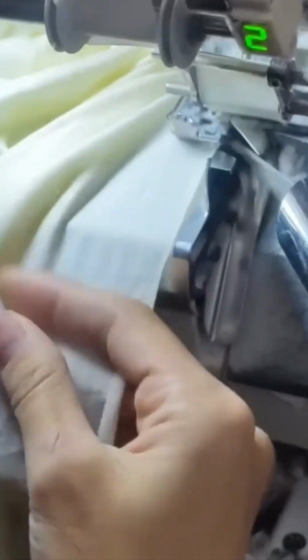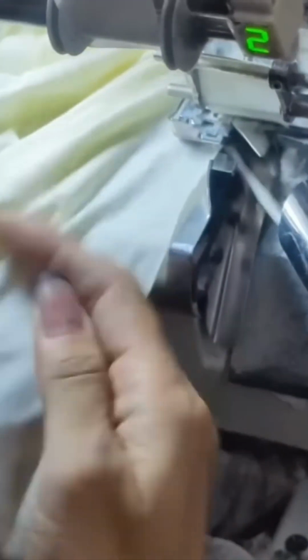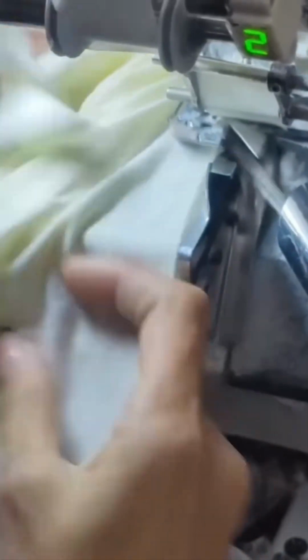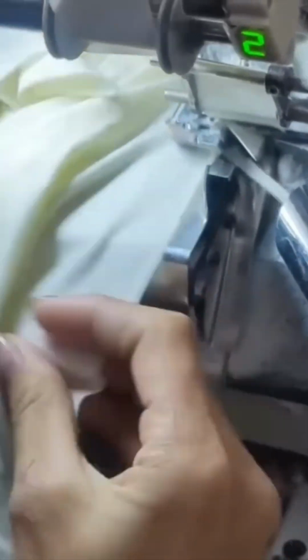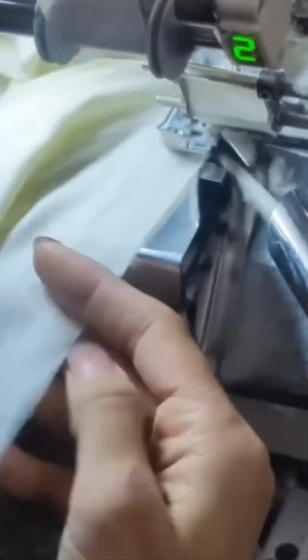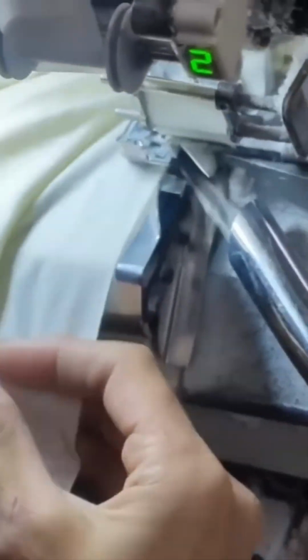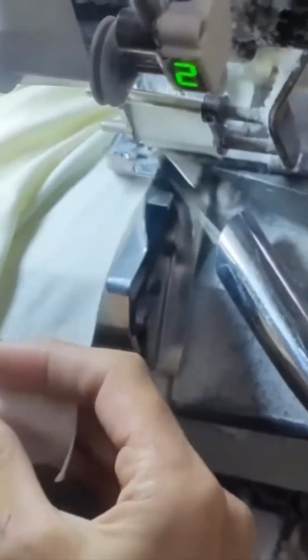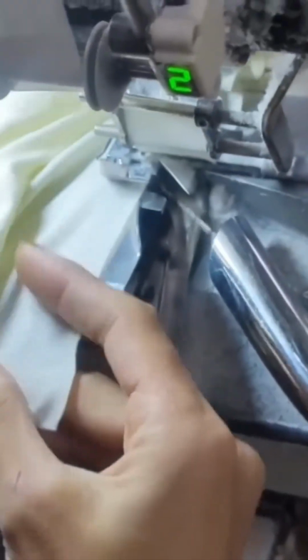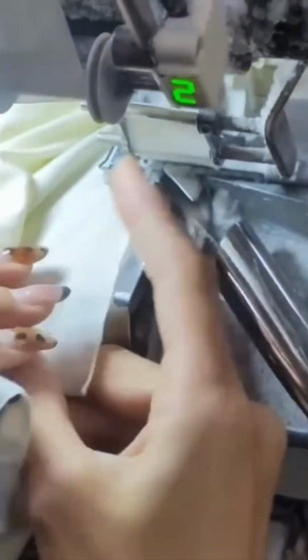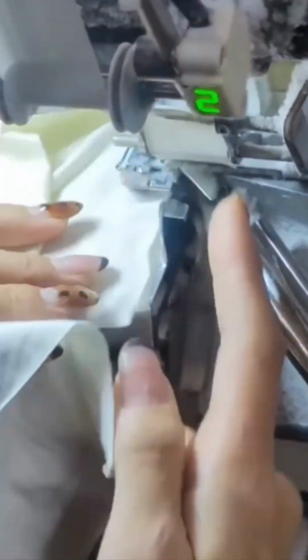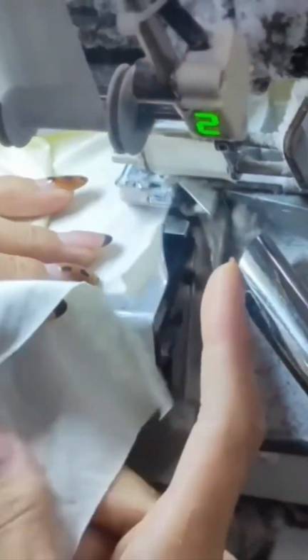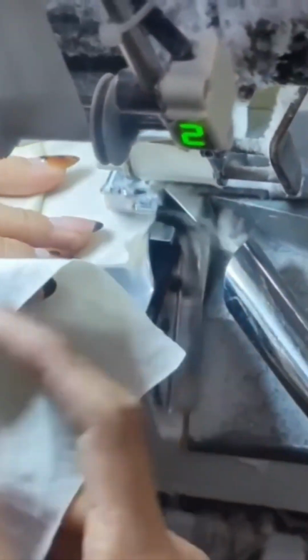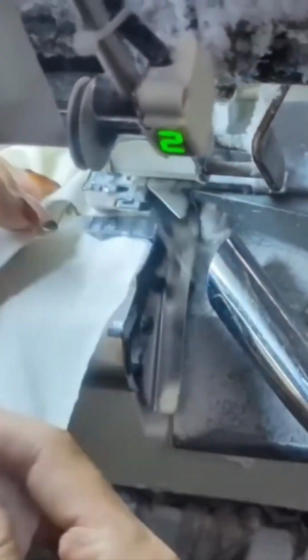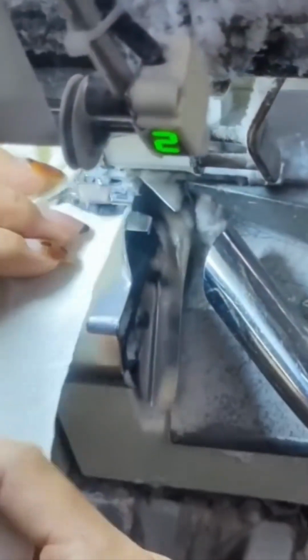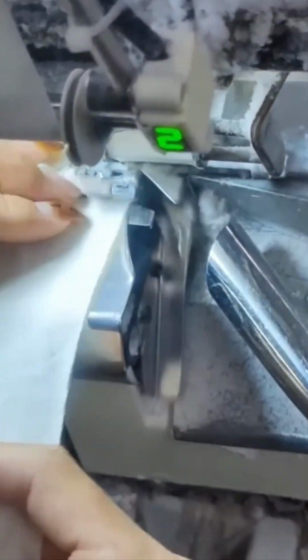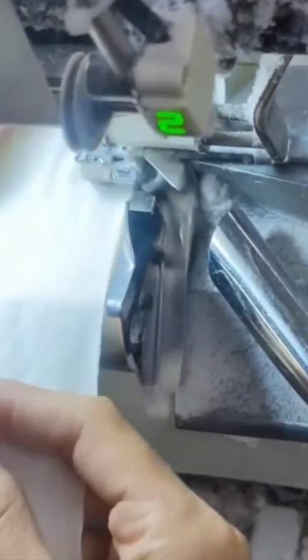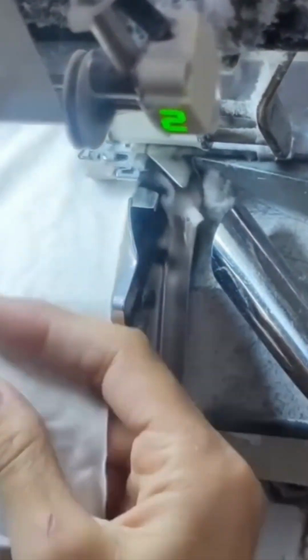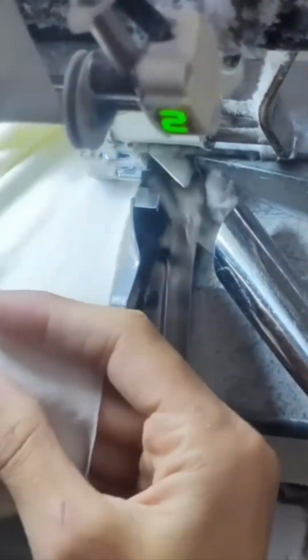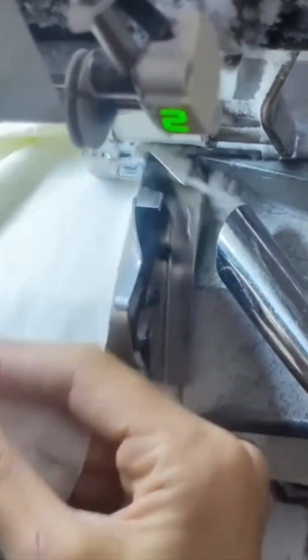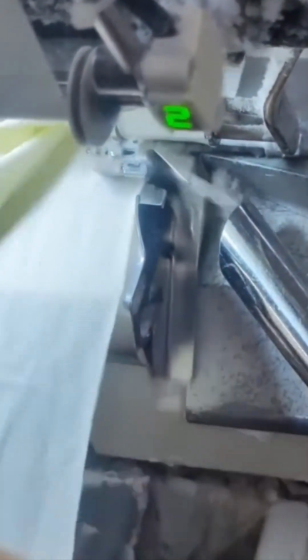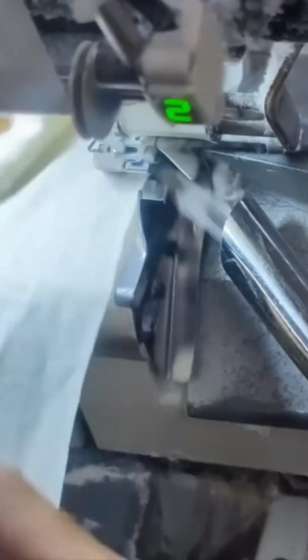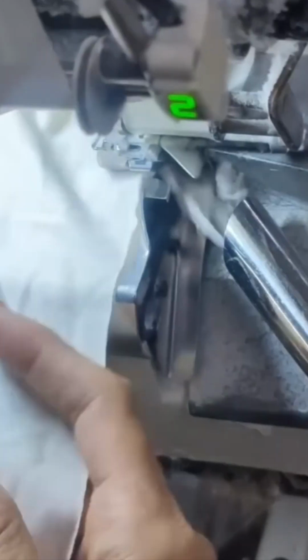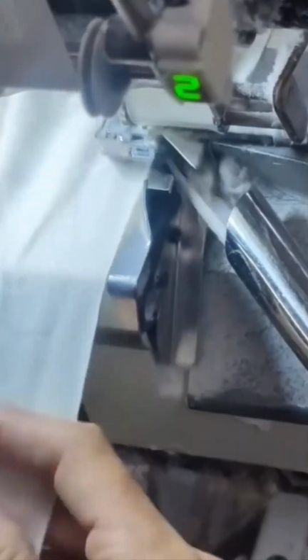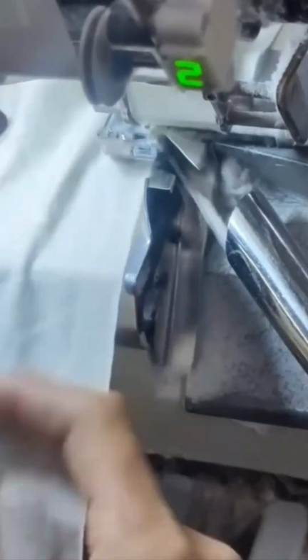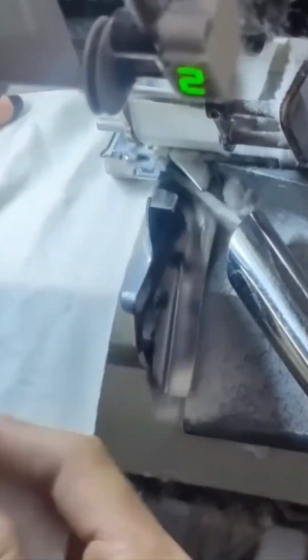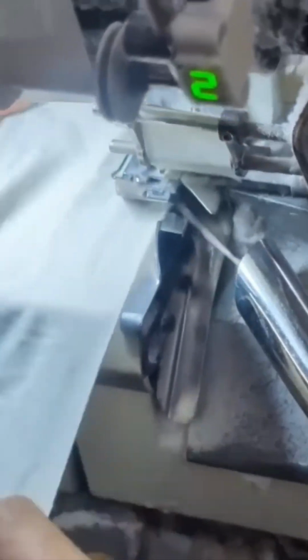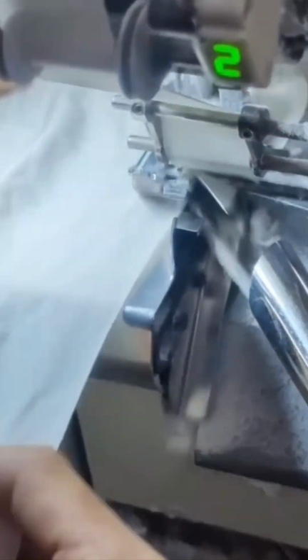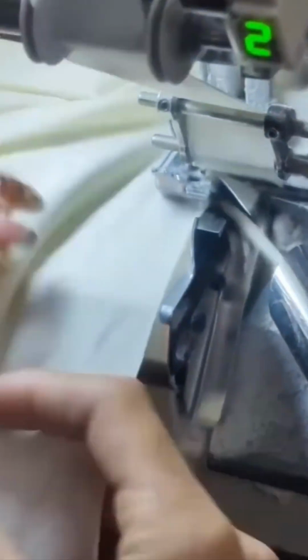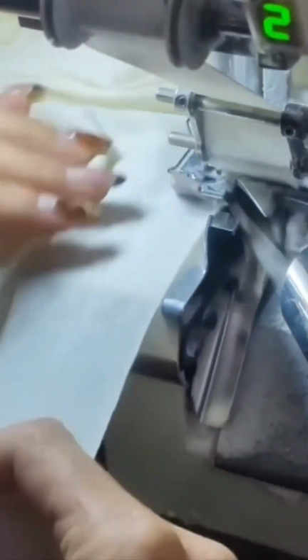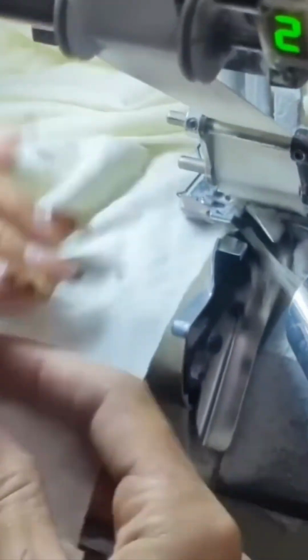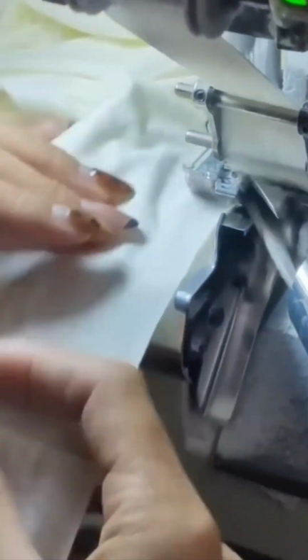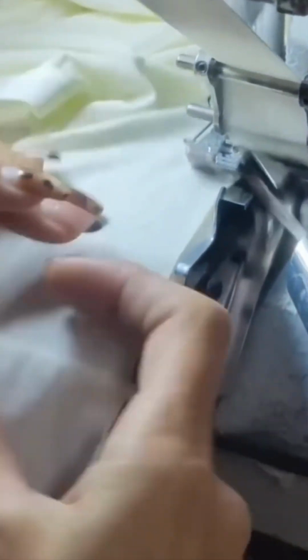Fabric slicing, crisp and clean — the blade glides like Zorro's sword, leaving no room for error.